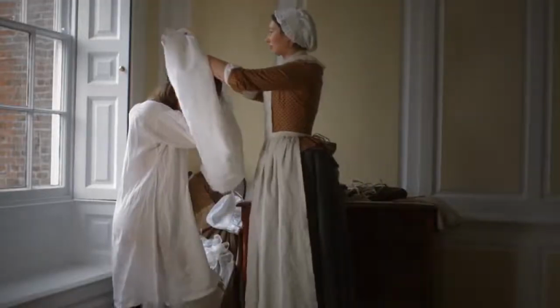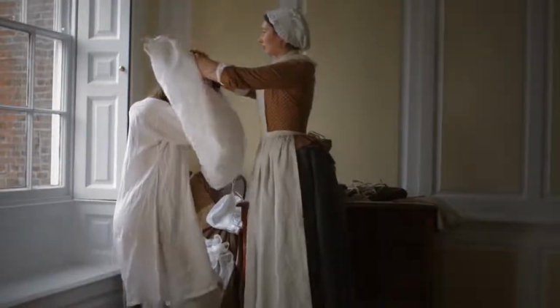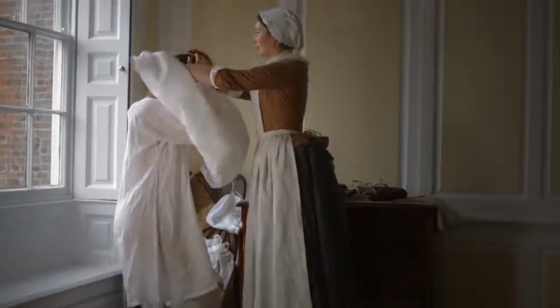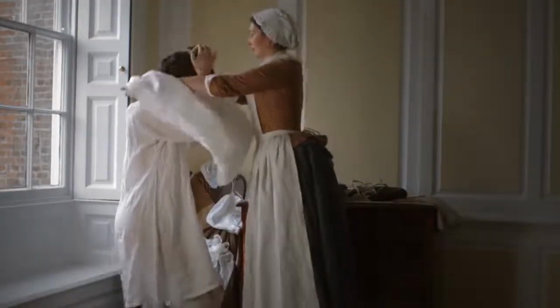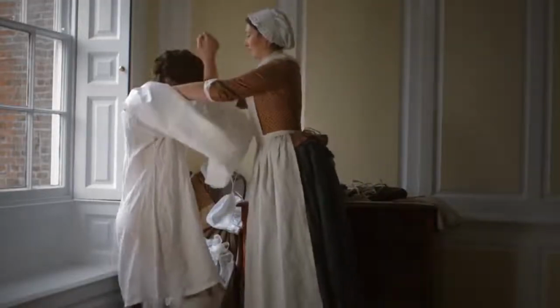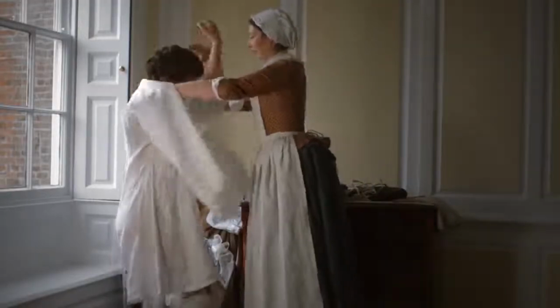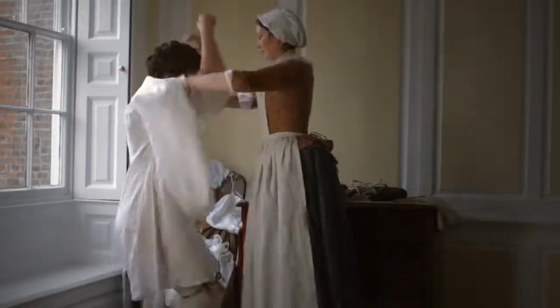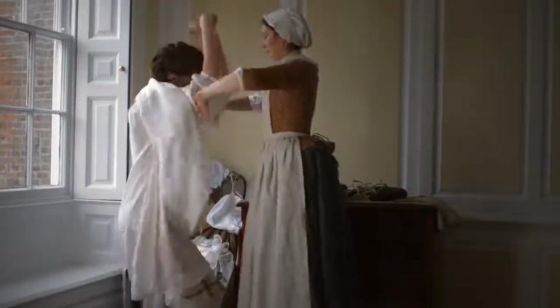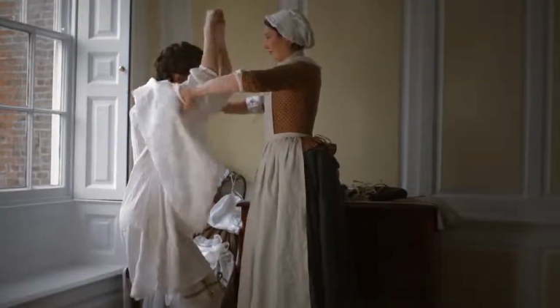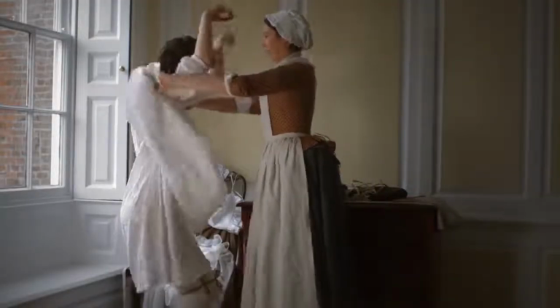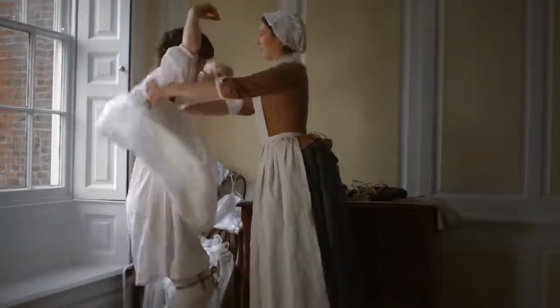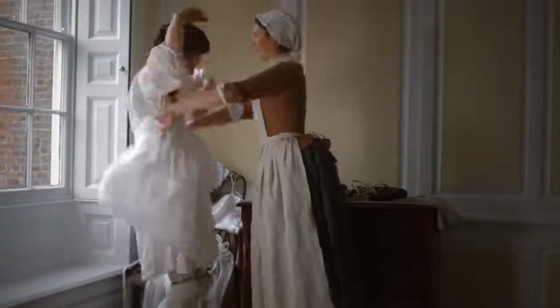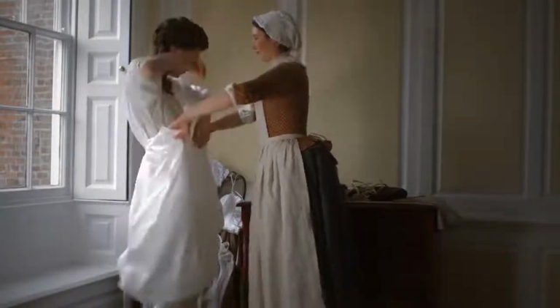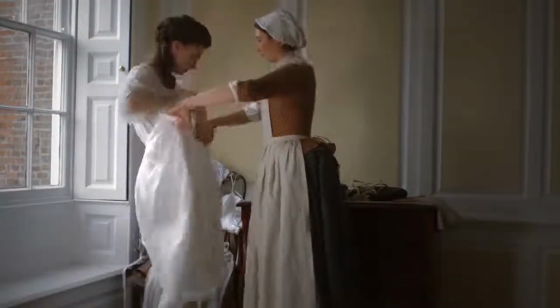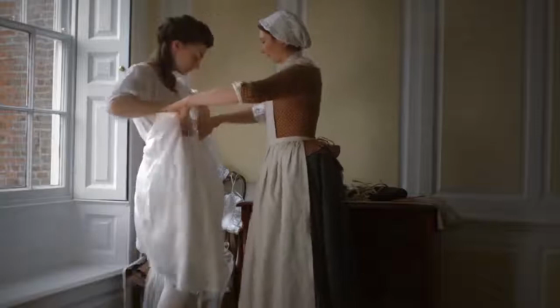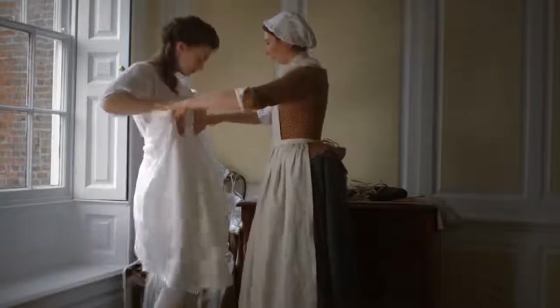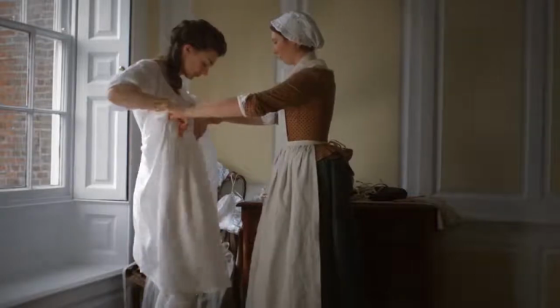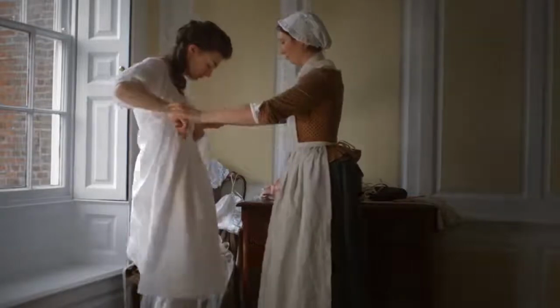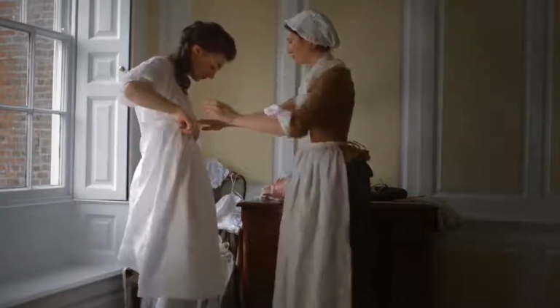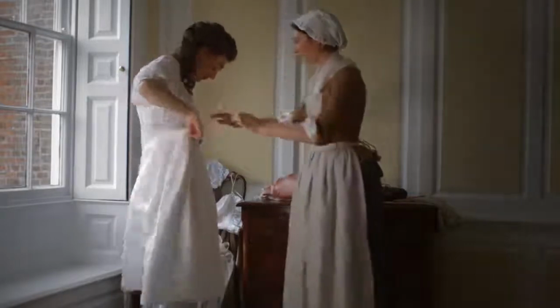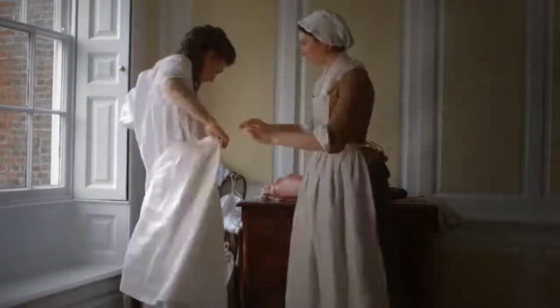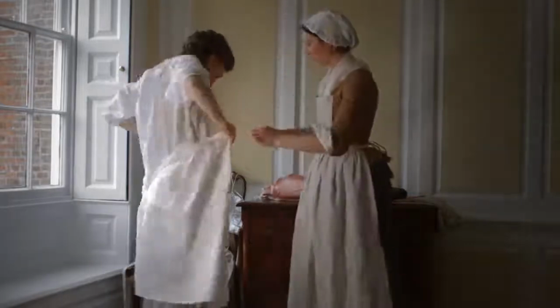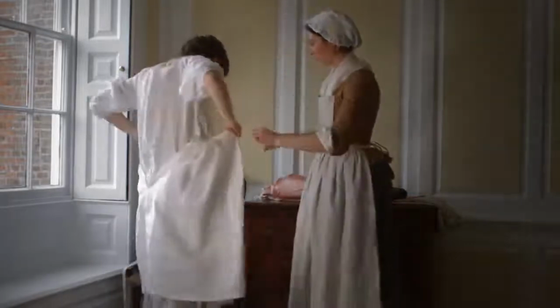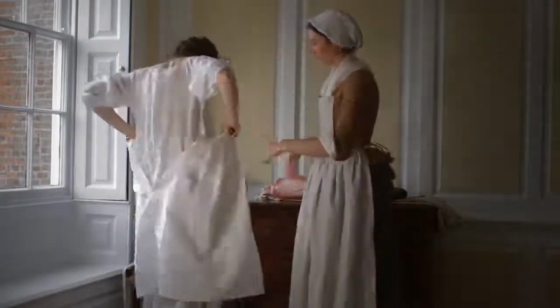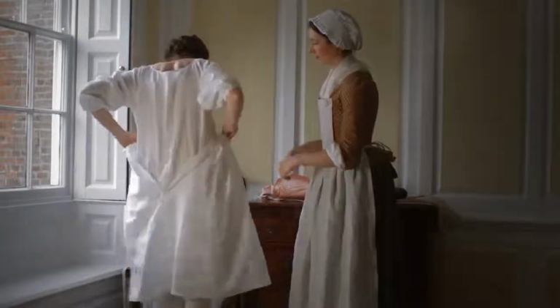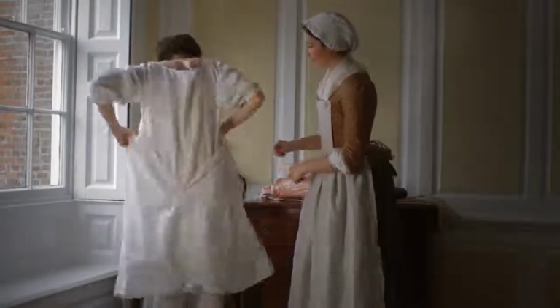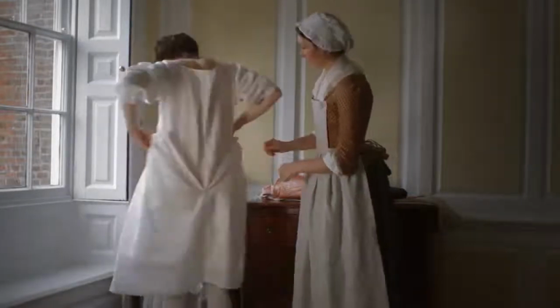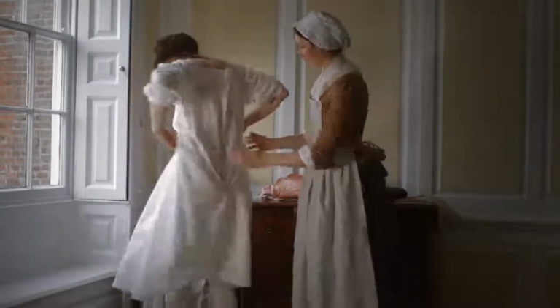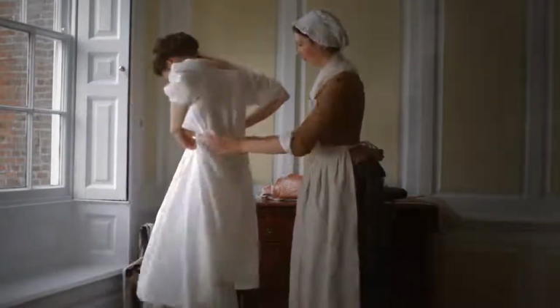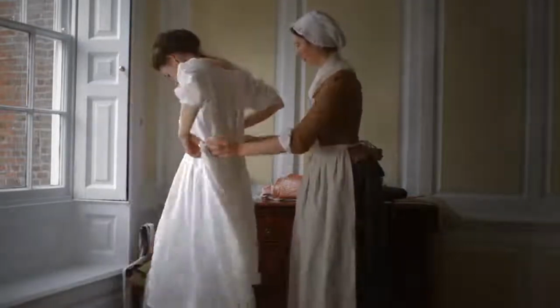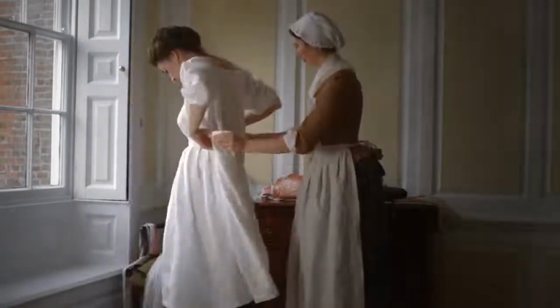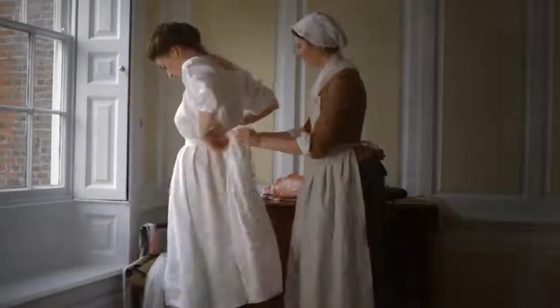The dicky petticoat is a knee-length white linen petticoat worn for warmth and modesty.